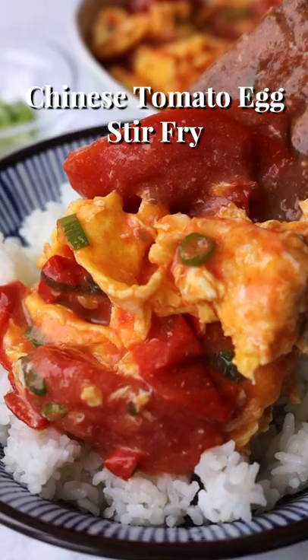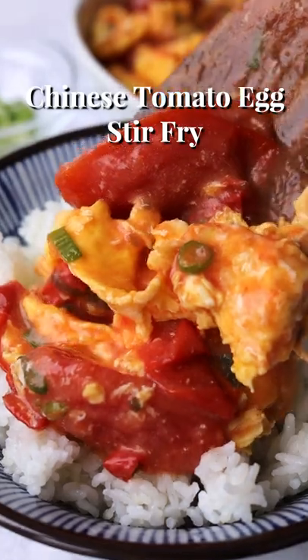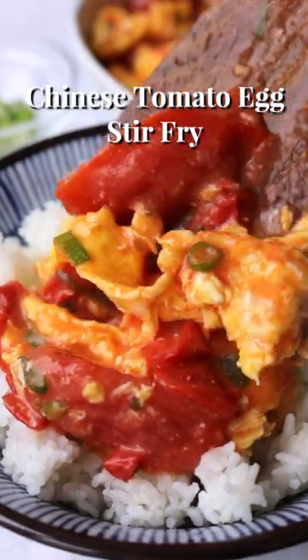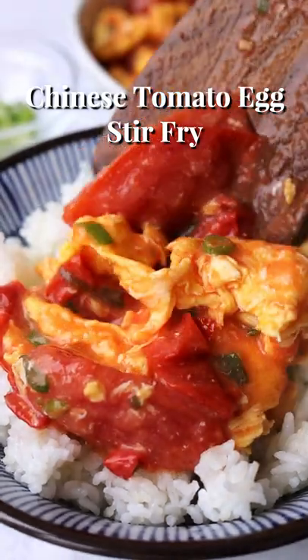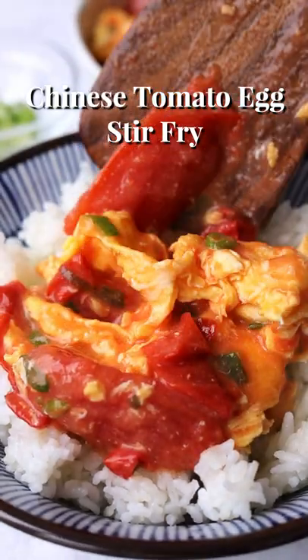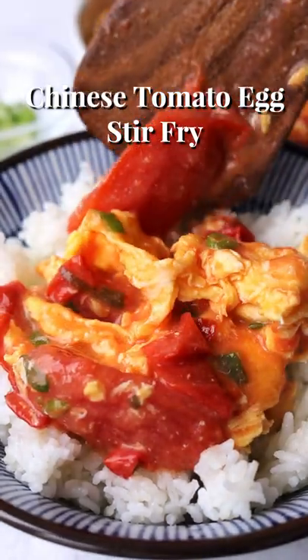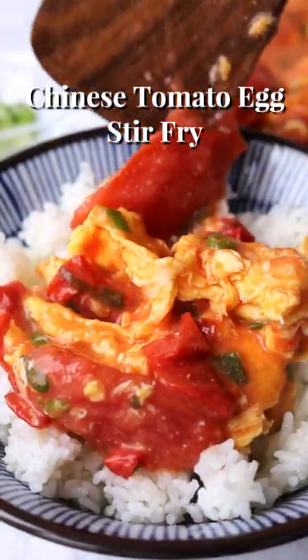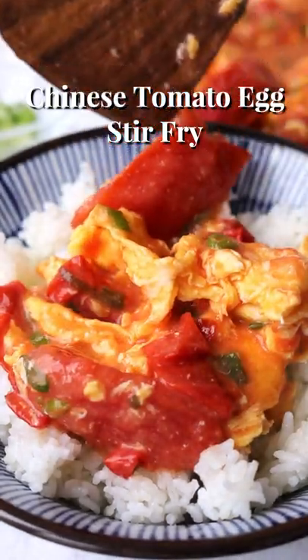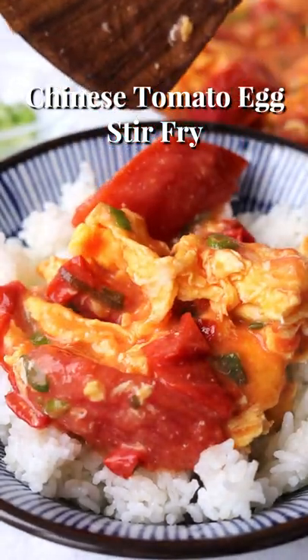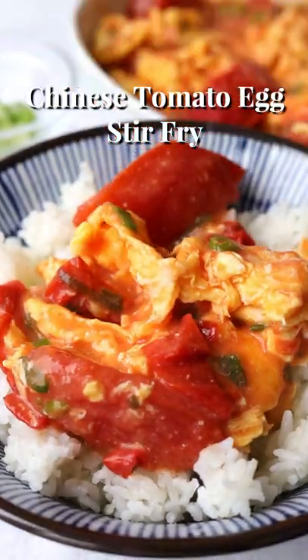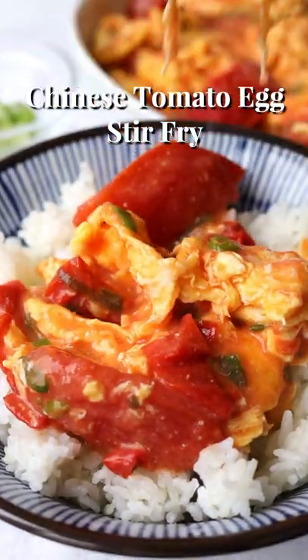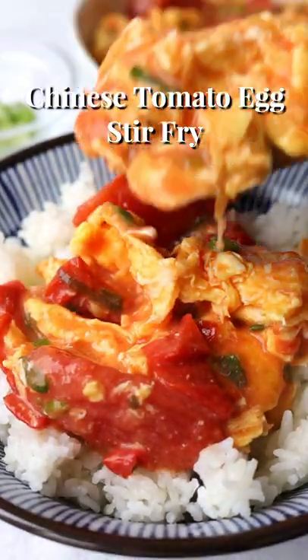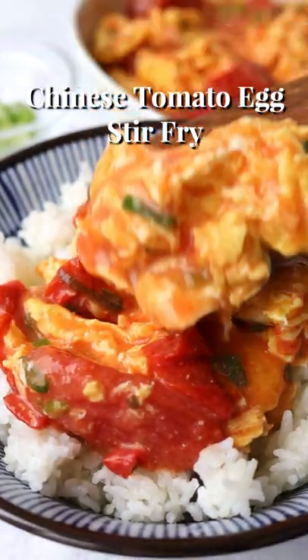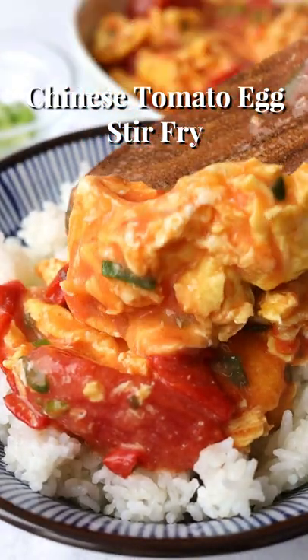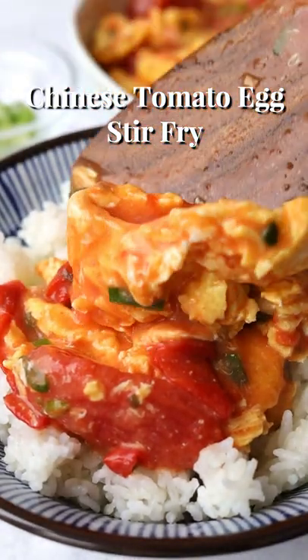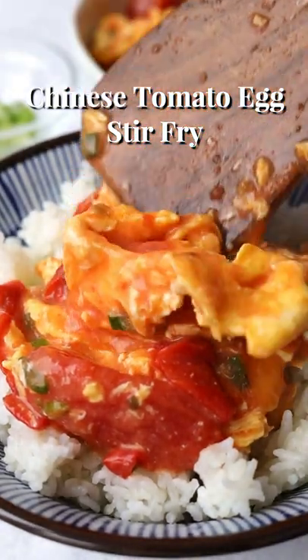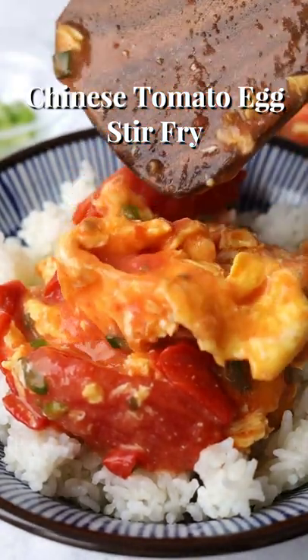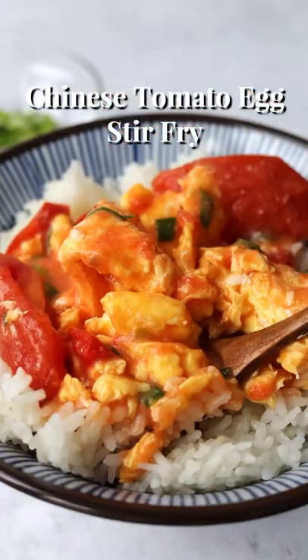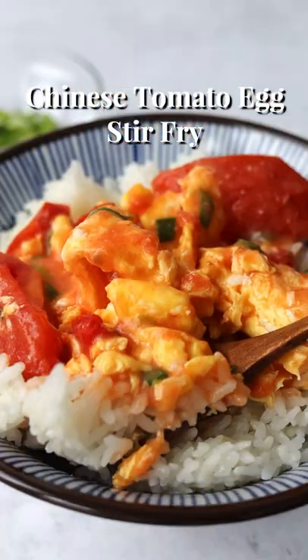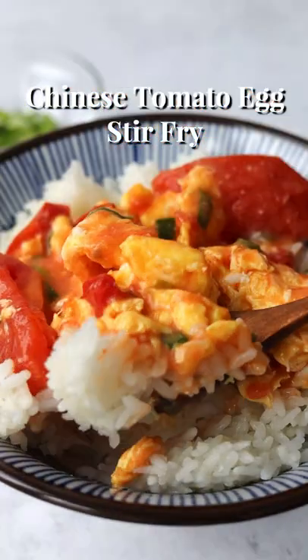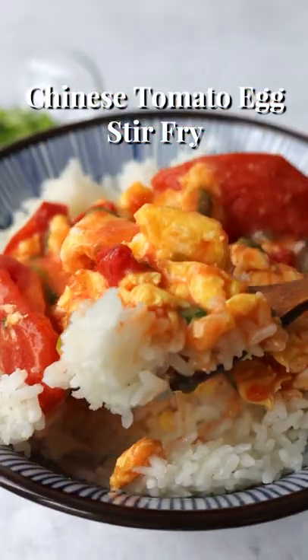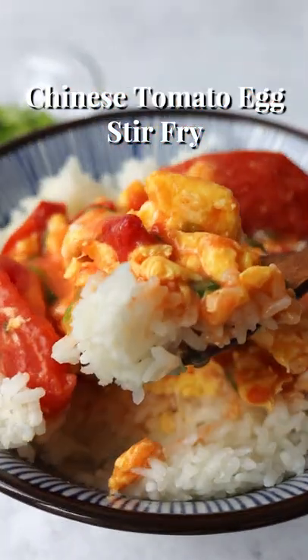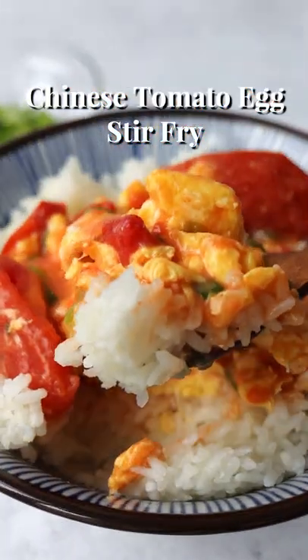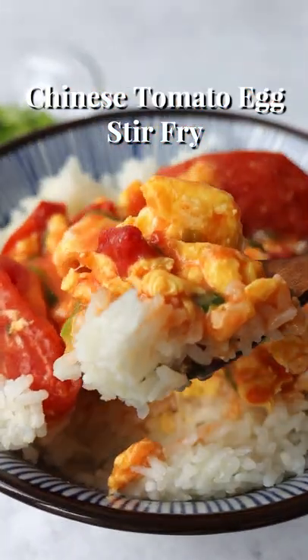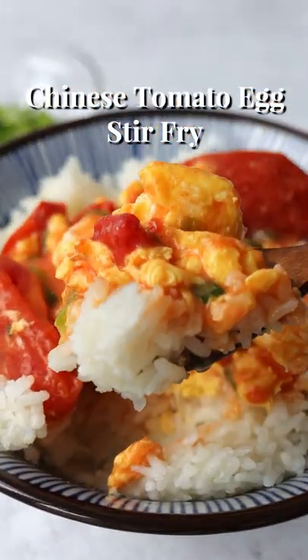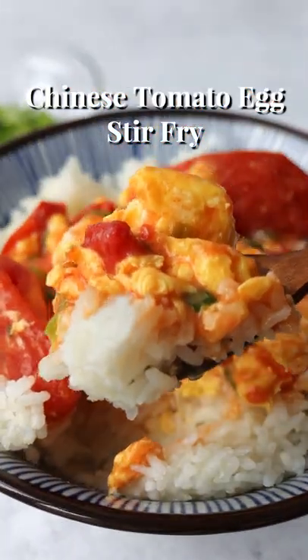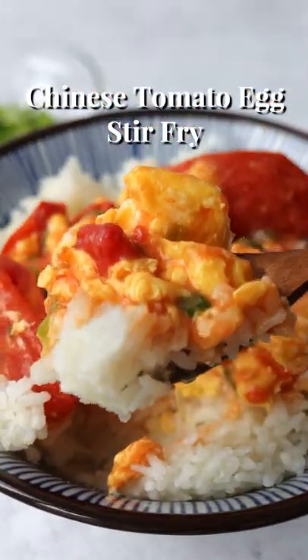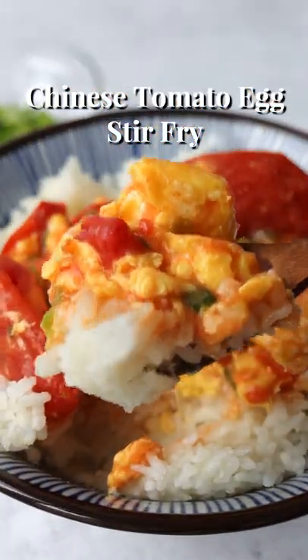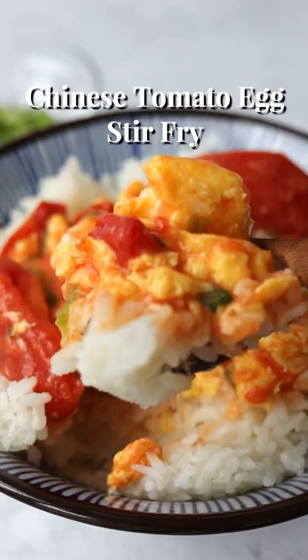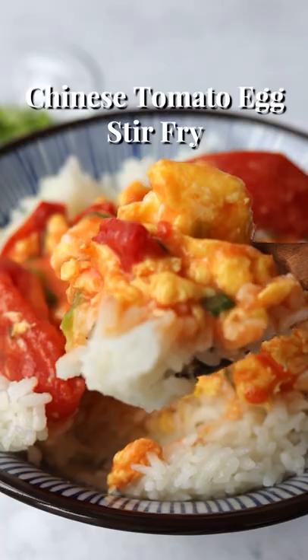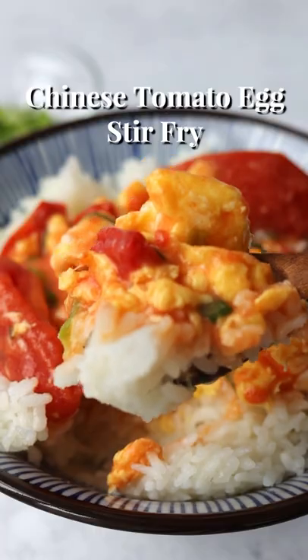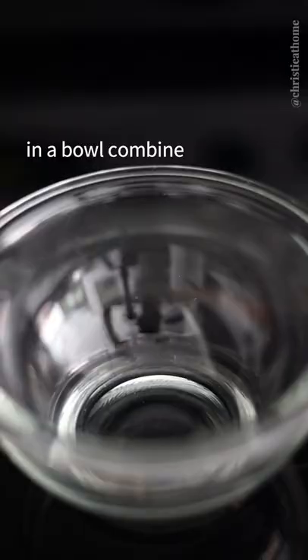15-minute easy Chinese tomato eggs stir fry. Silky eggs fried in a sweet tangy tomato sauce with green onions.